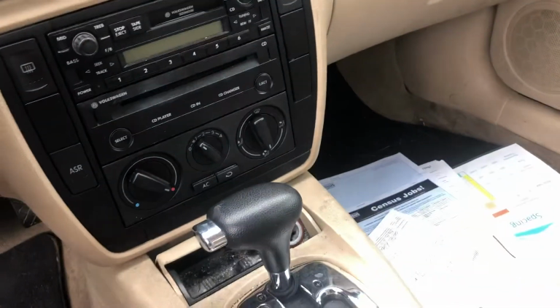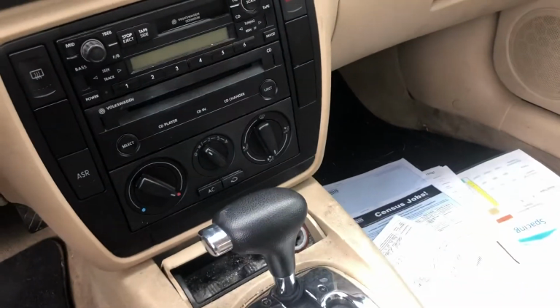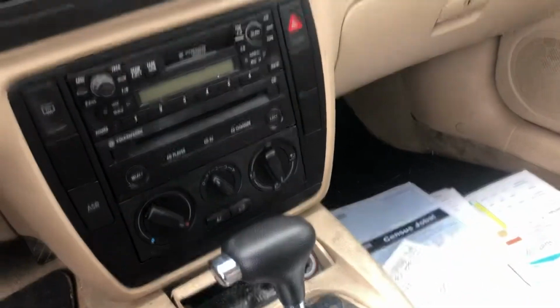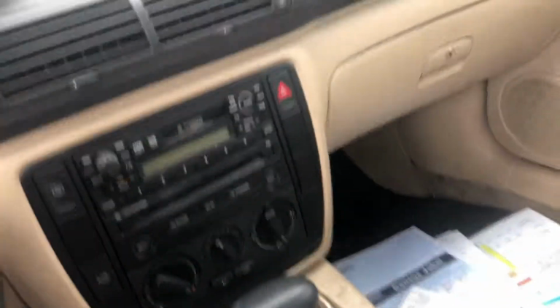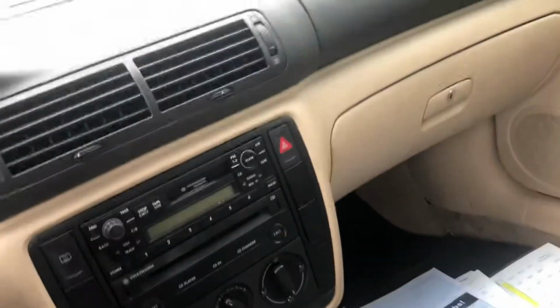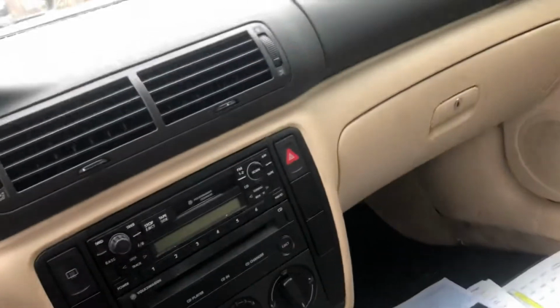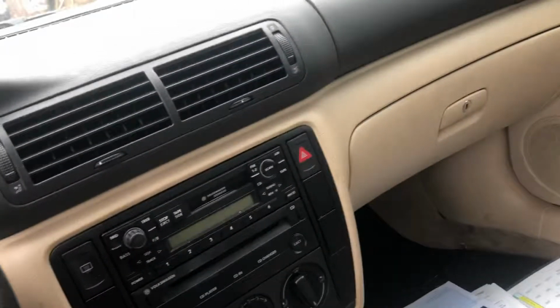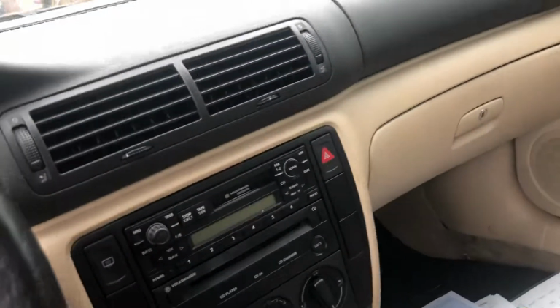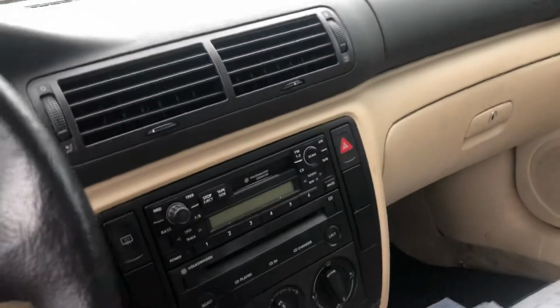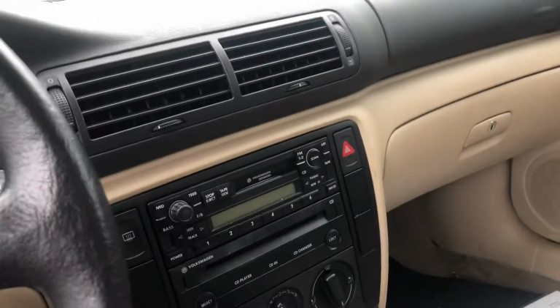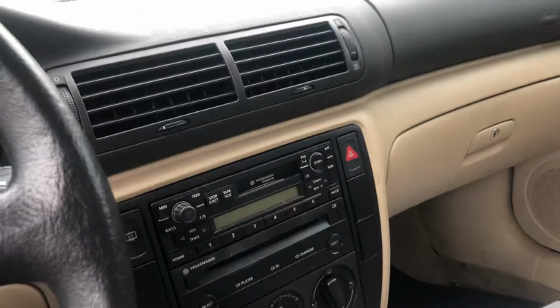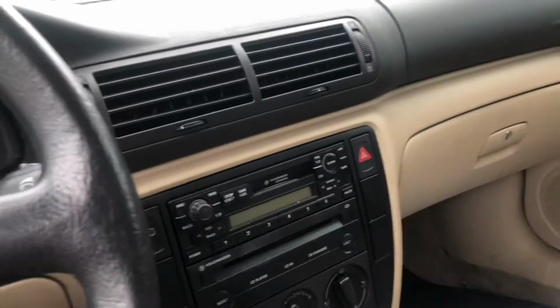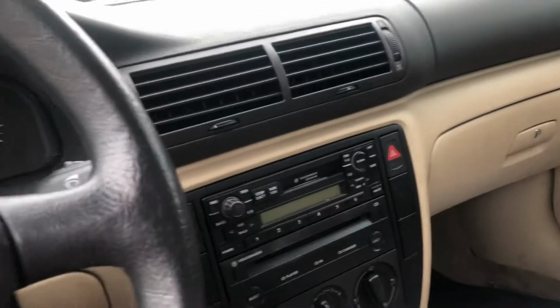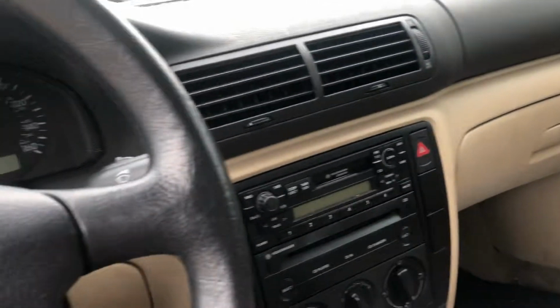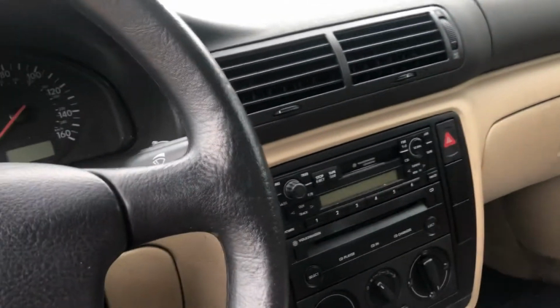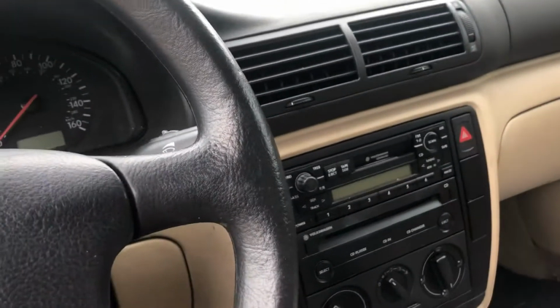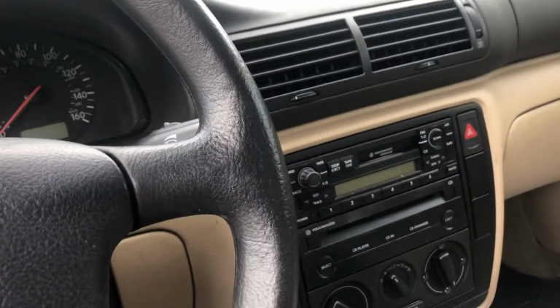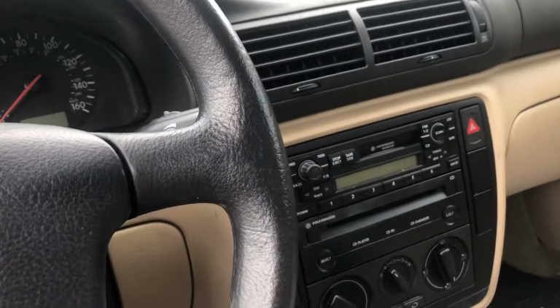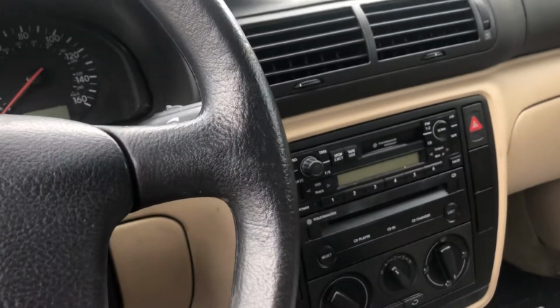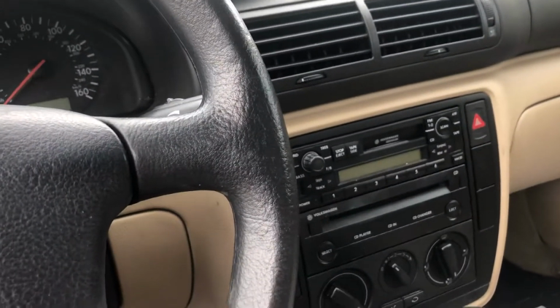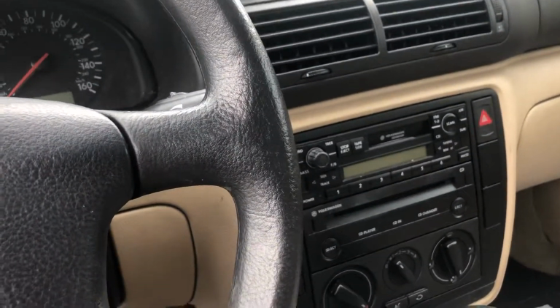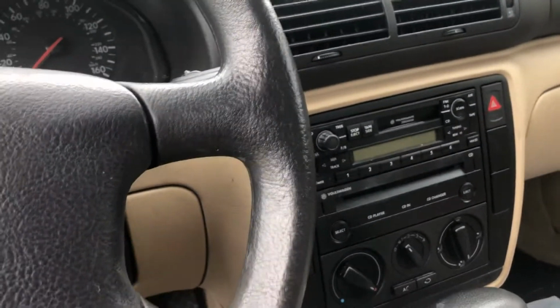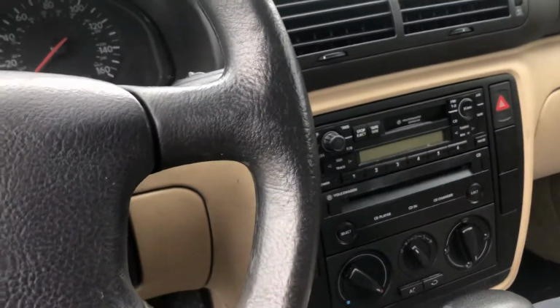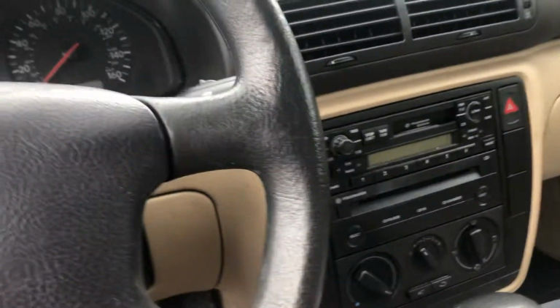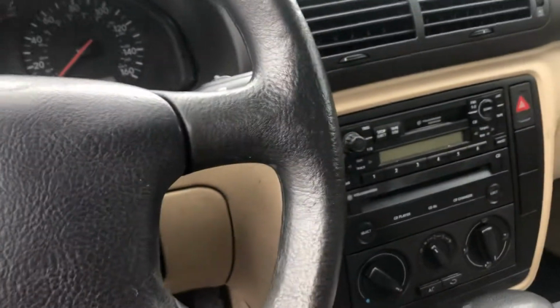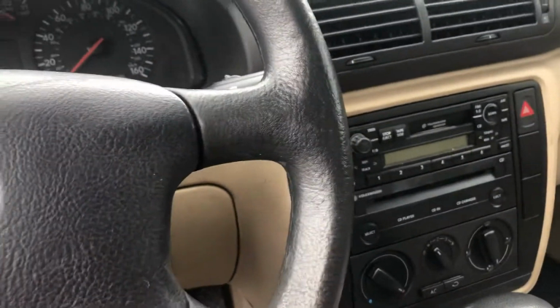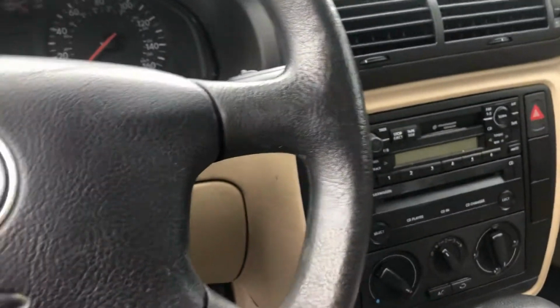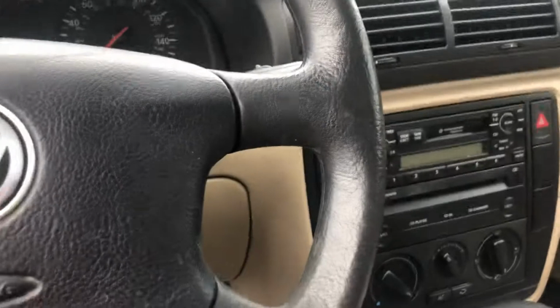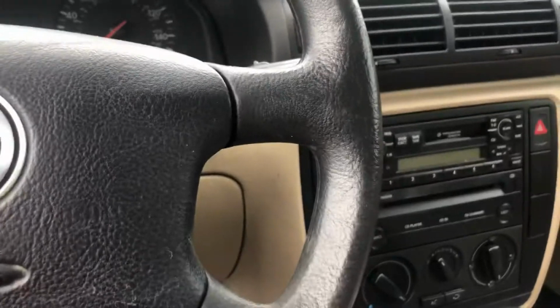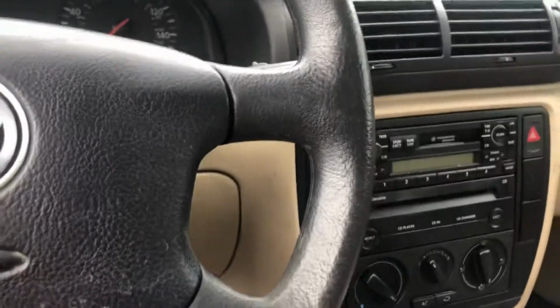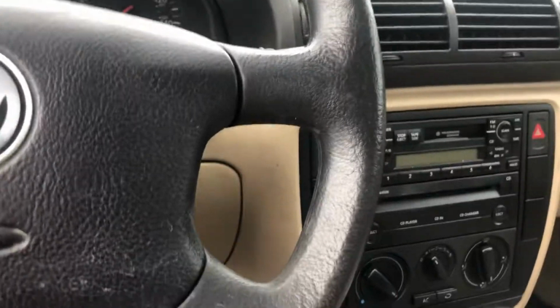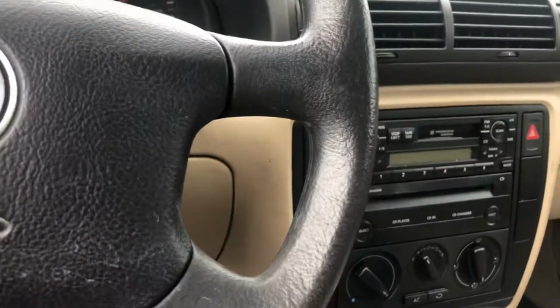Good transmission, it's an automatic. 150,000 miles. 2000 Passat.